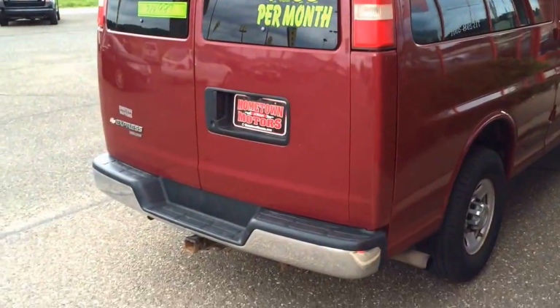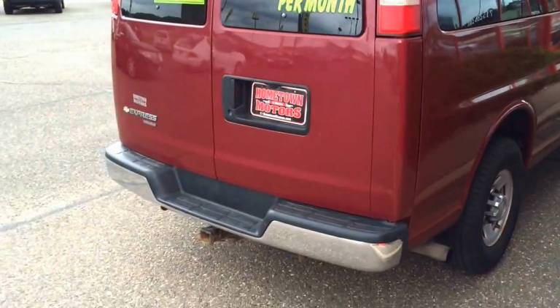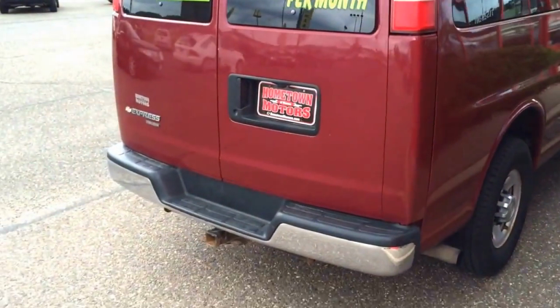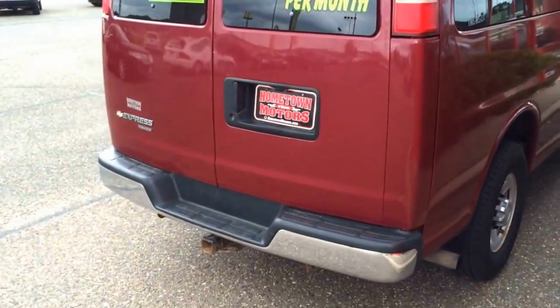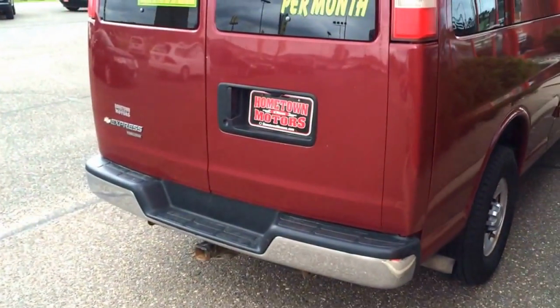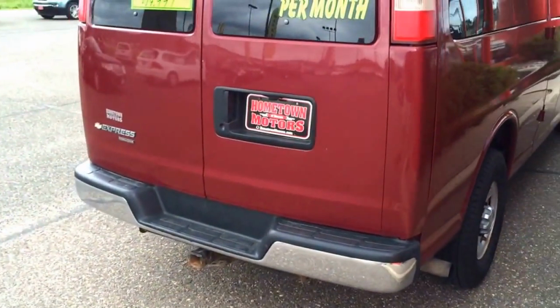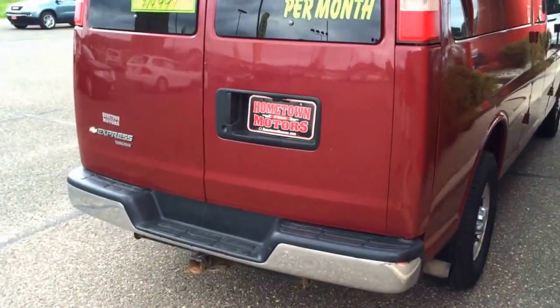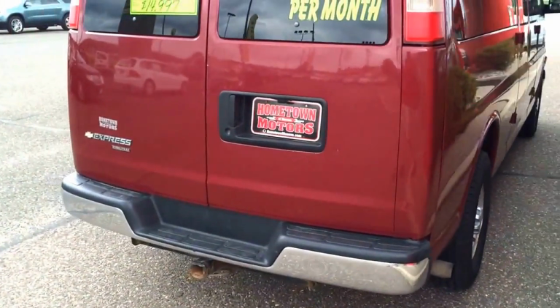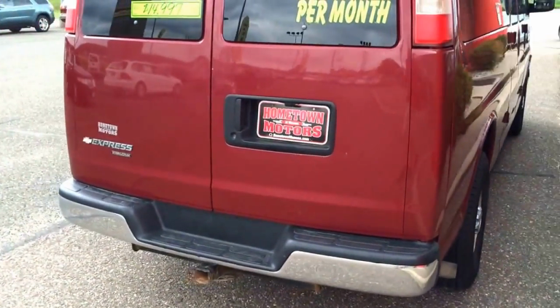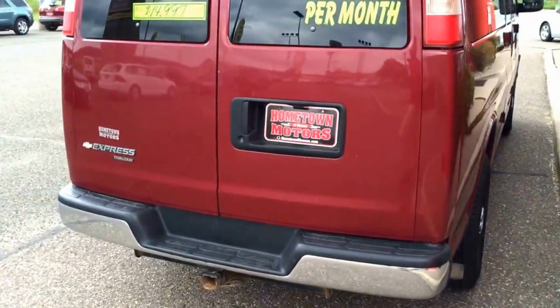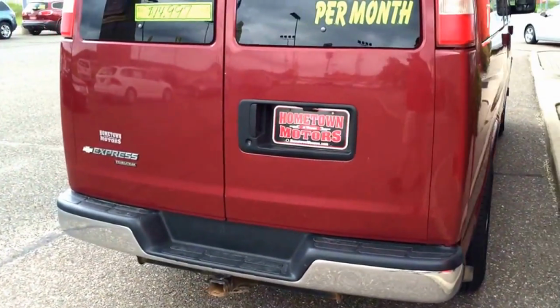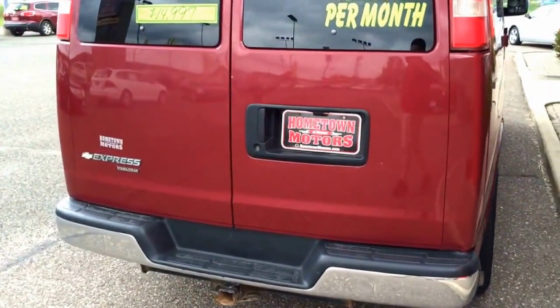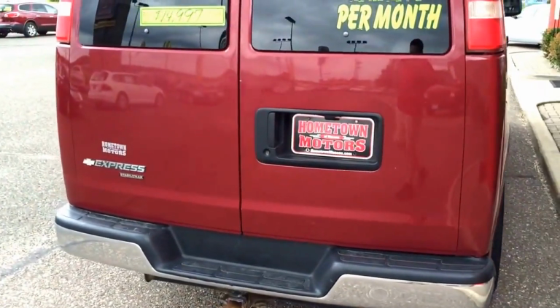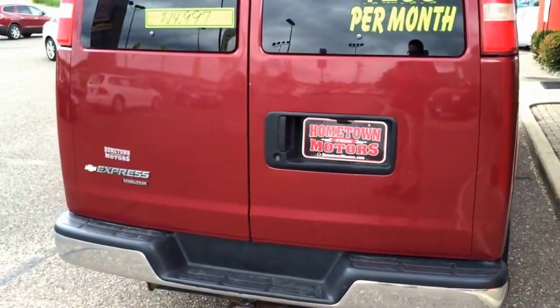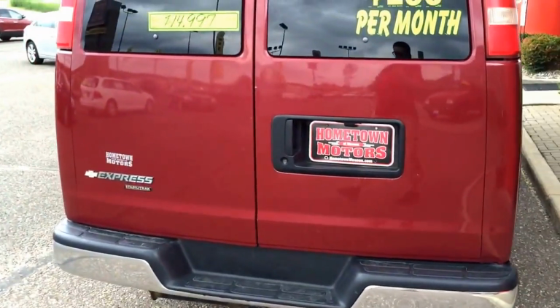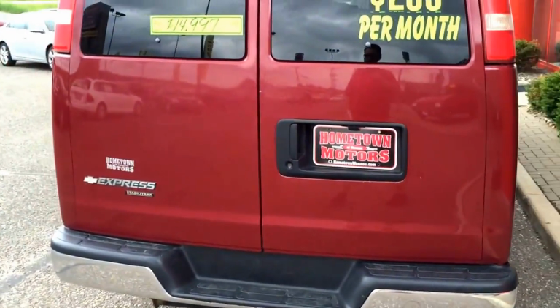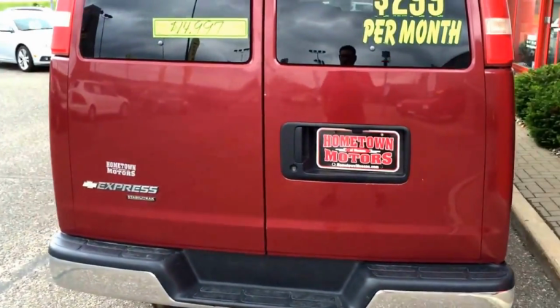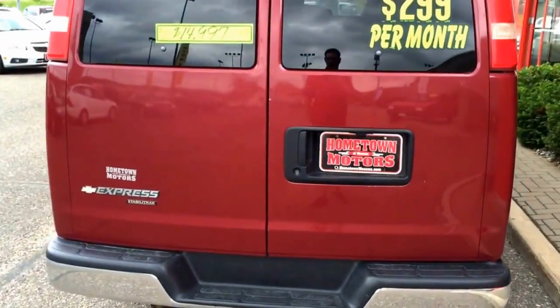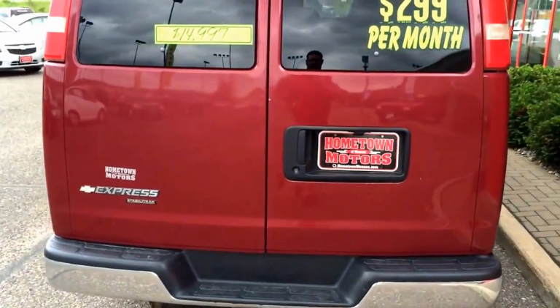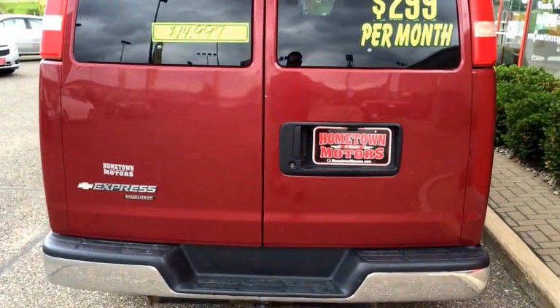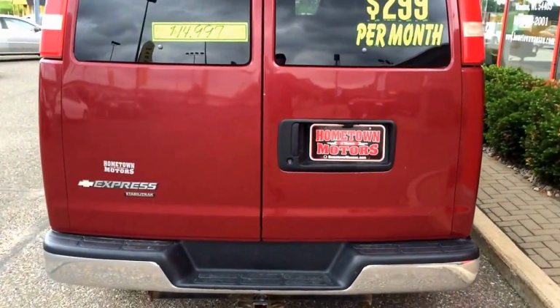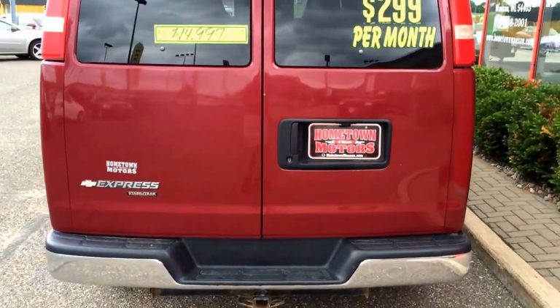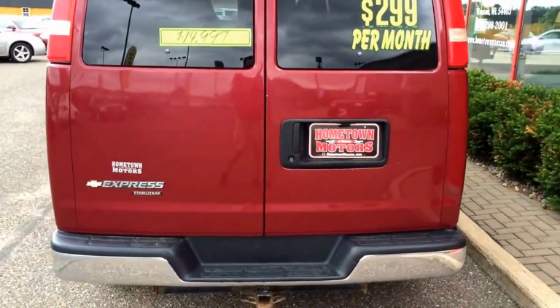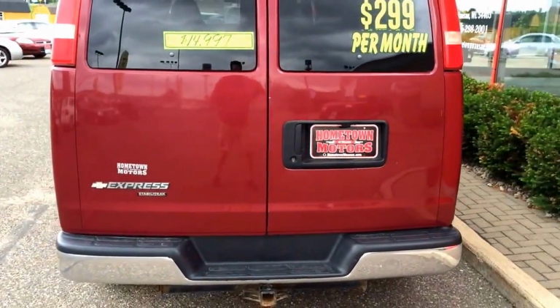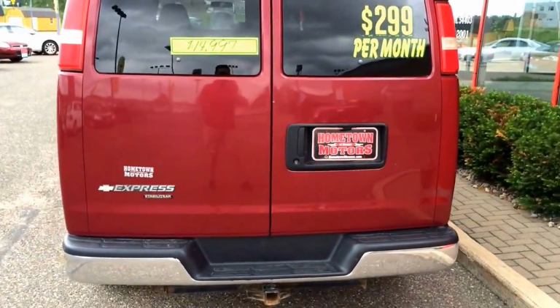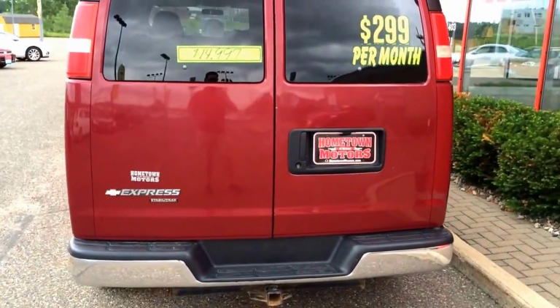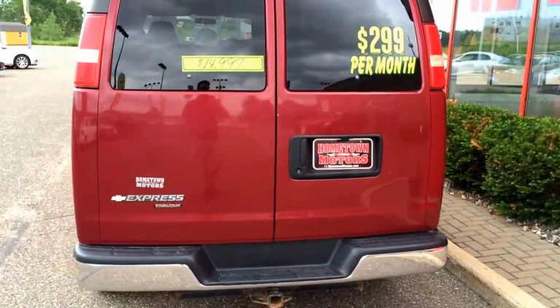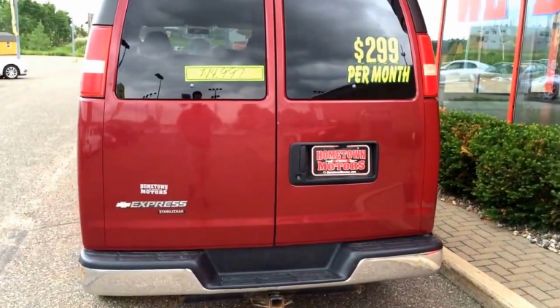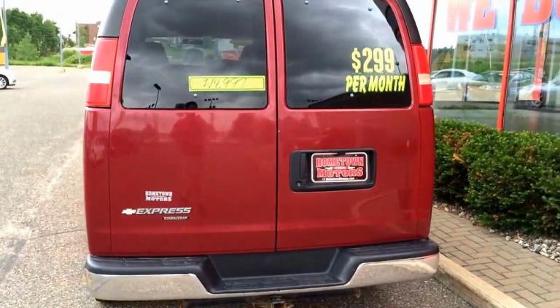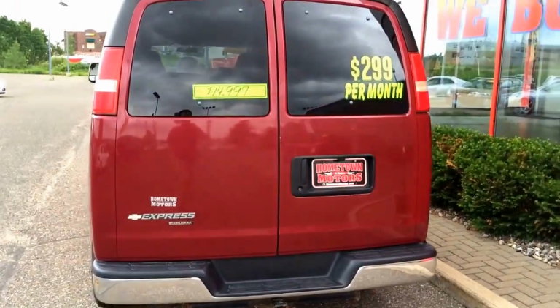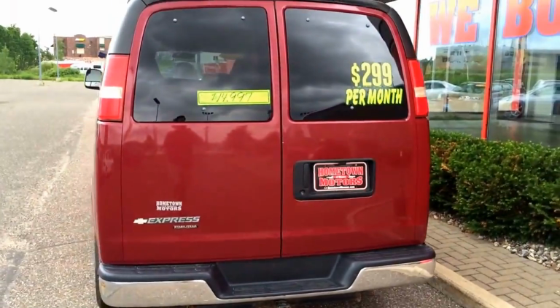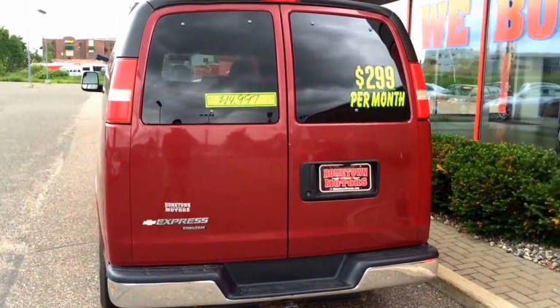Towing package, Stabilitrack, Traction Control and Stability Control System.